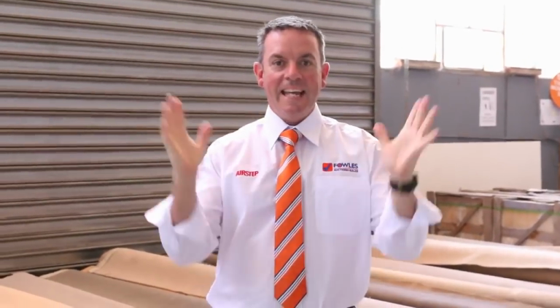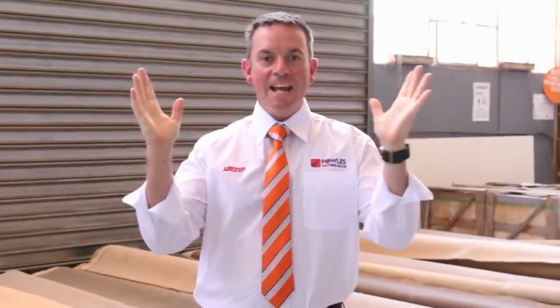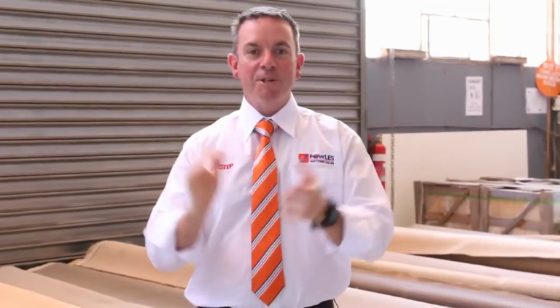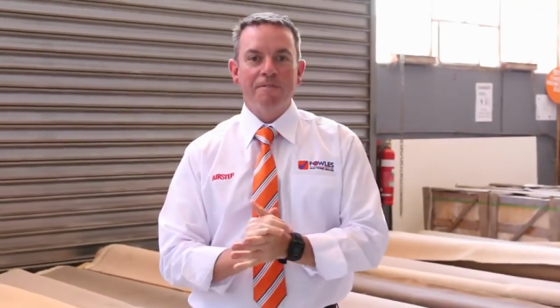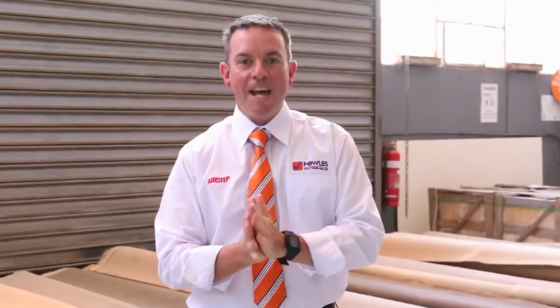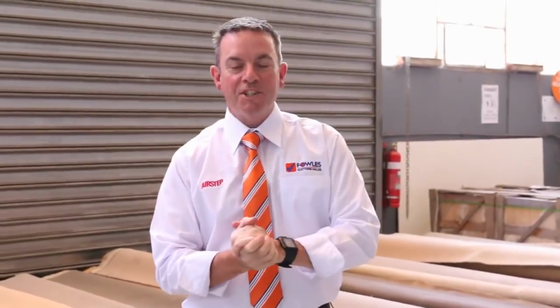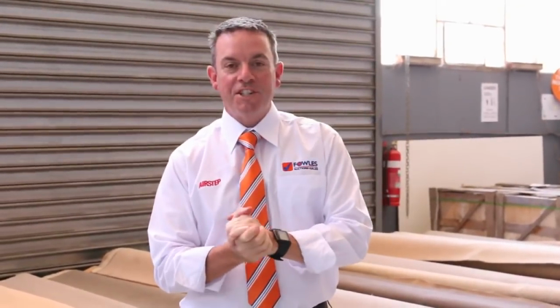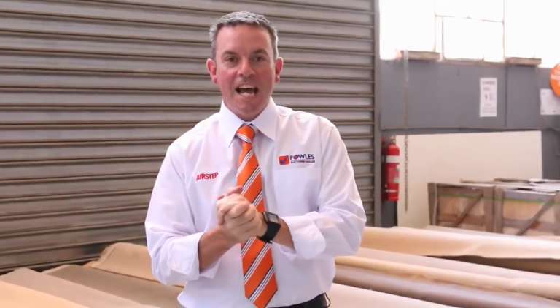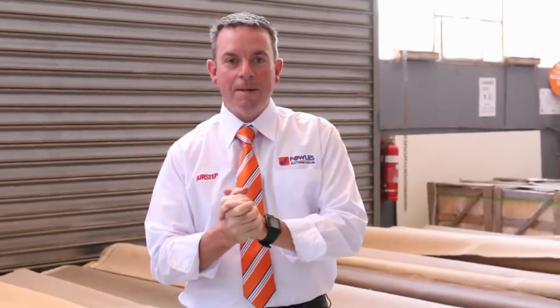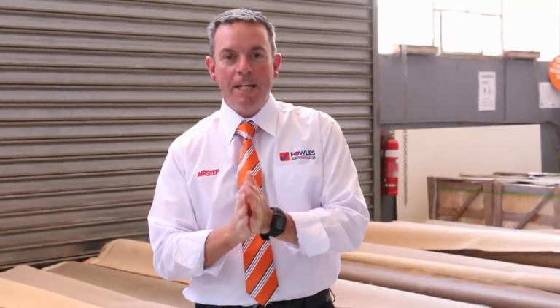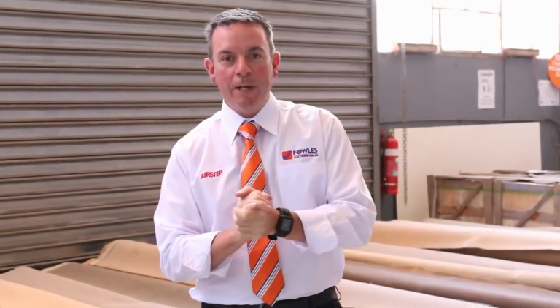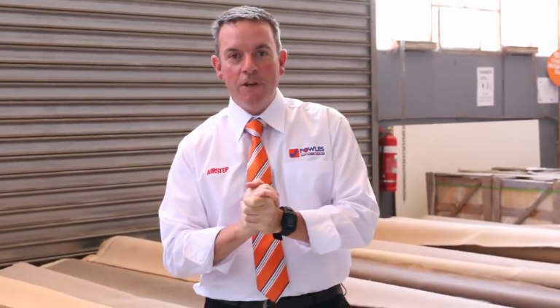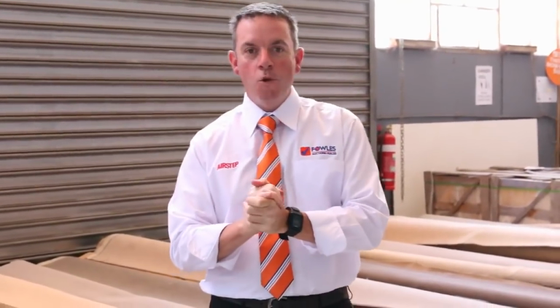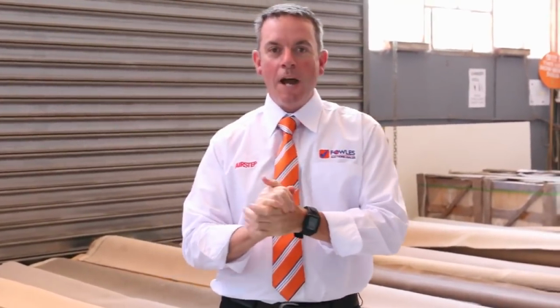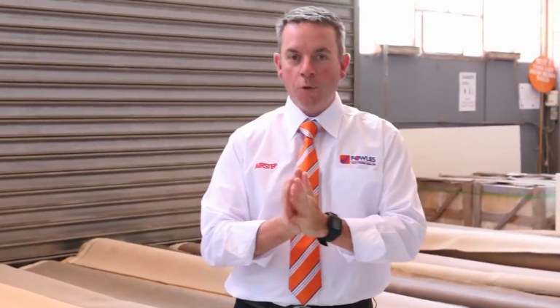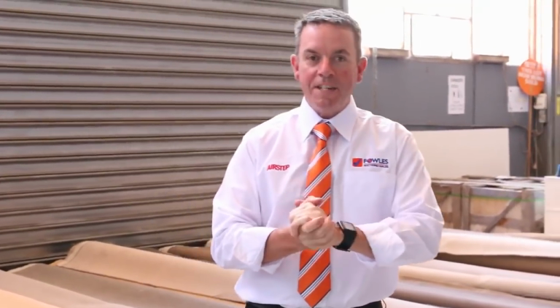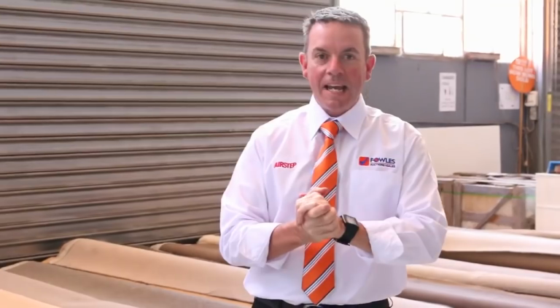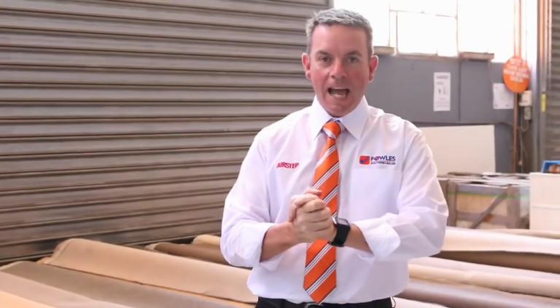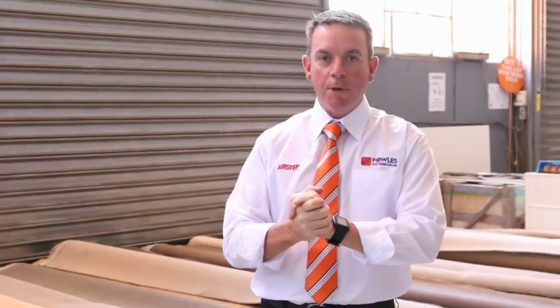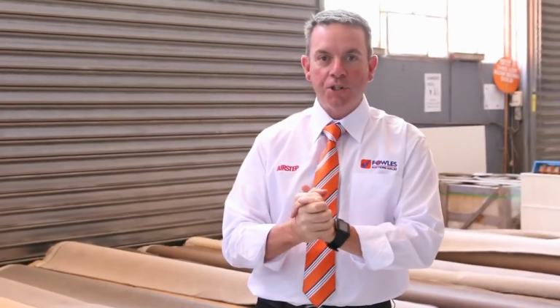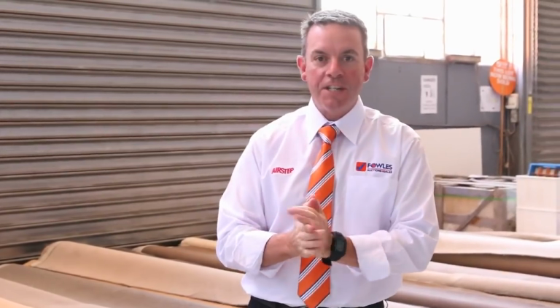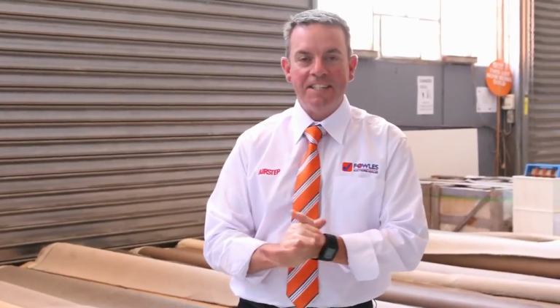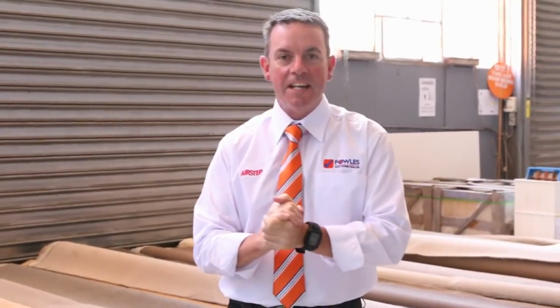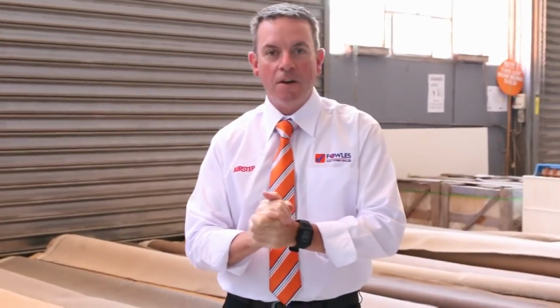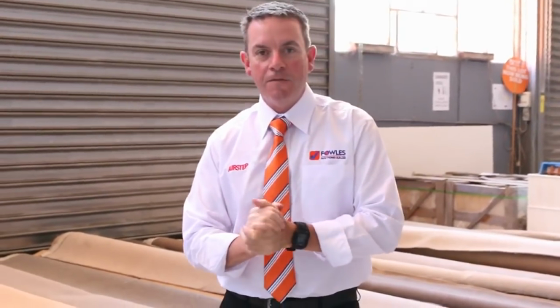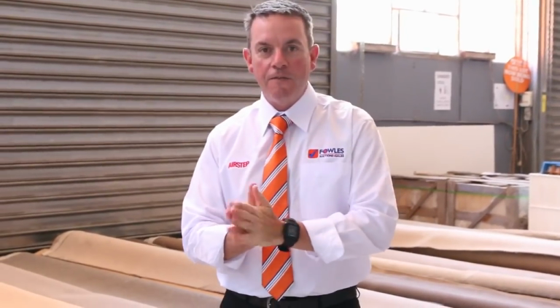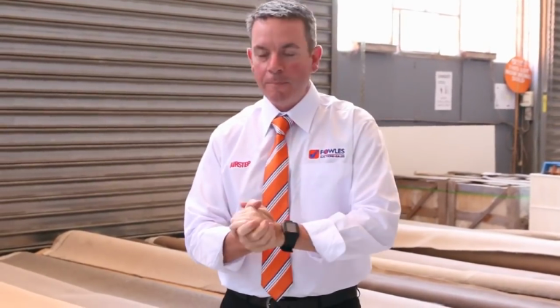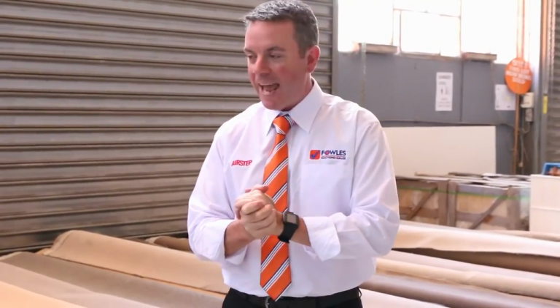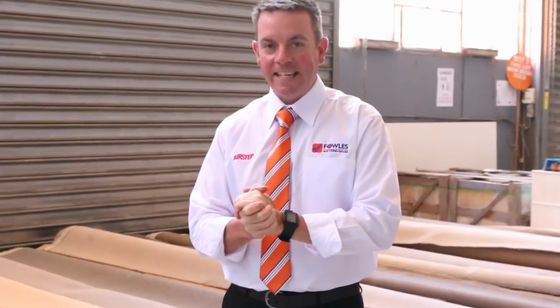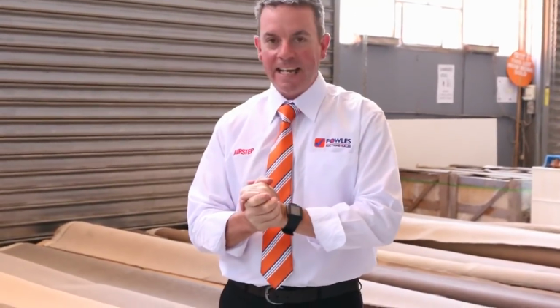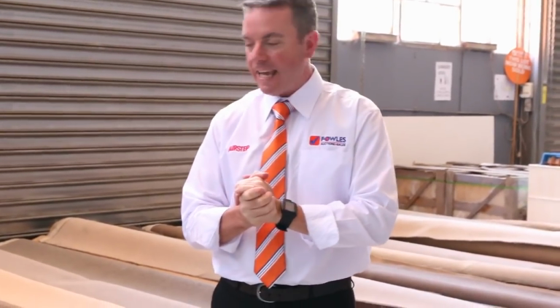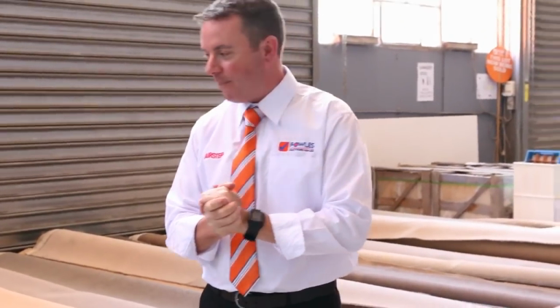G'day, I'm John from Fowl's Auction Sales. I'm here to preview the Wednesday carpet auction on the 2nd of November at 10 a.m.